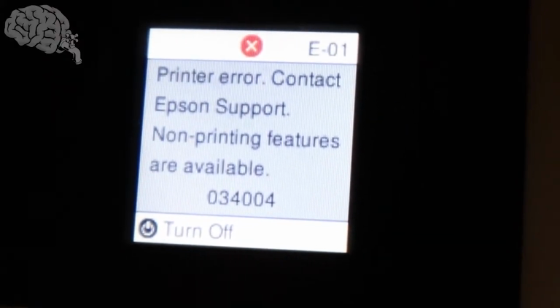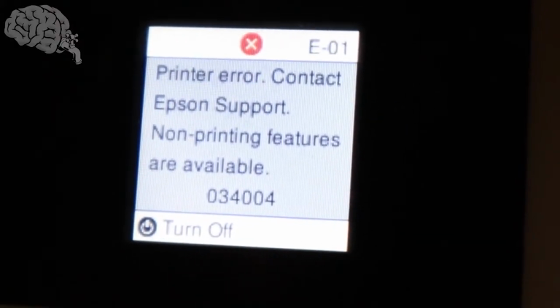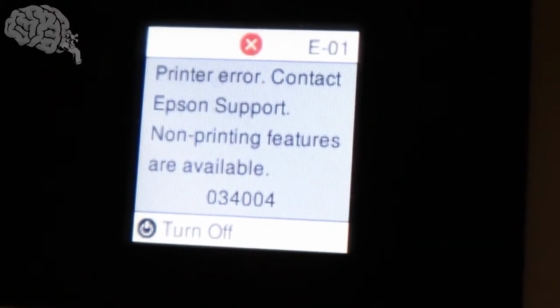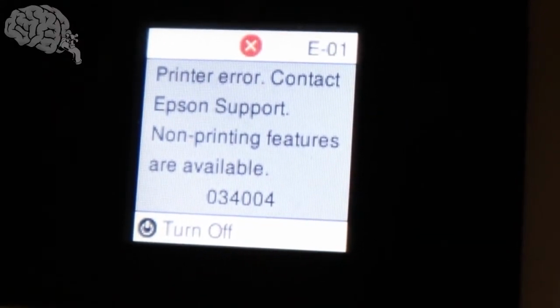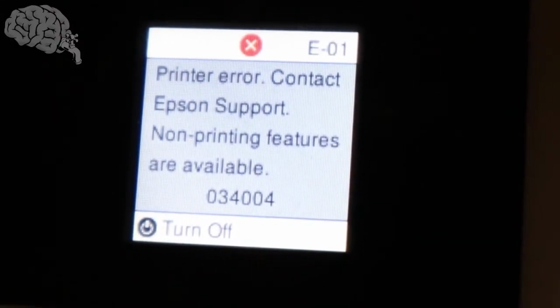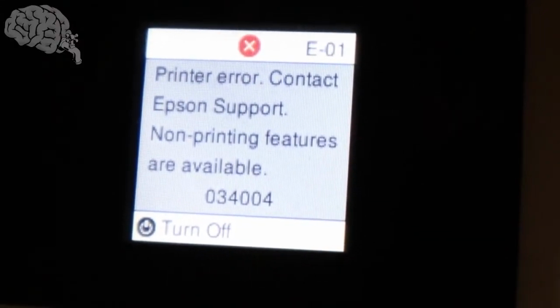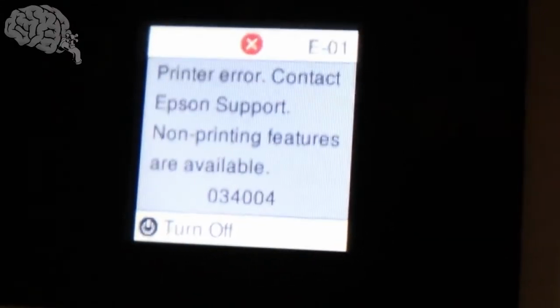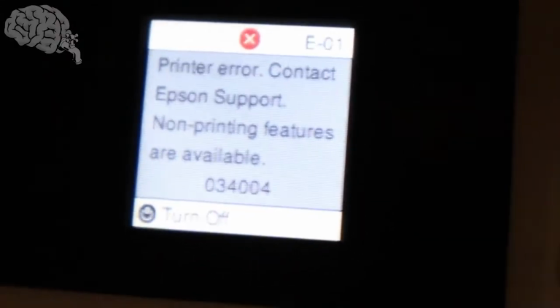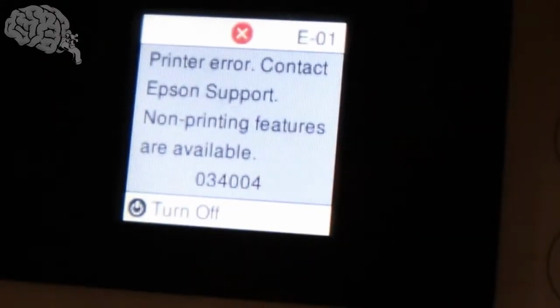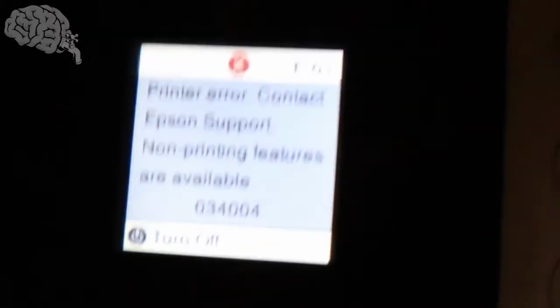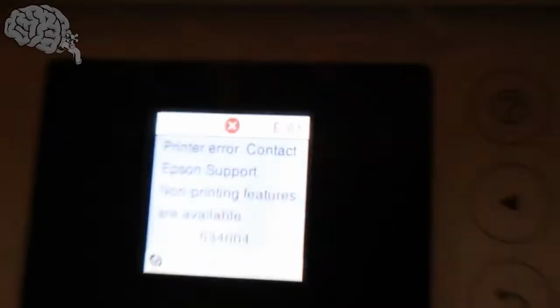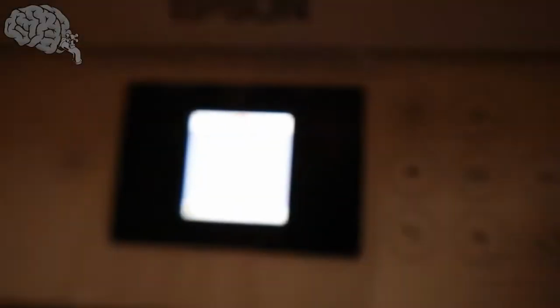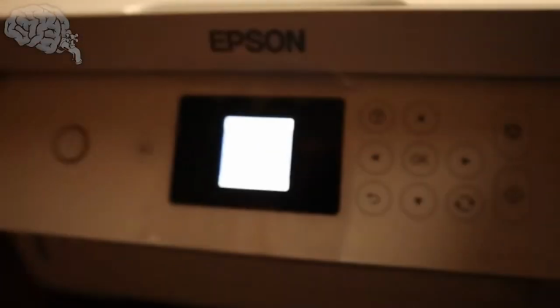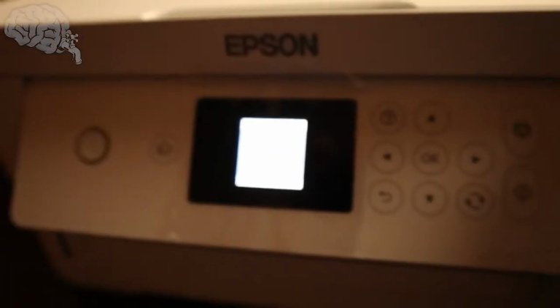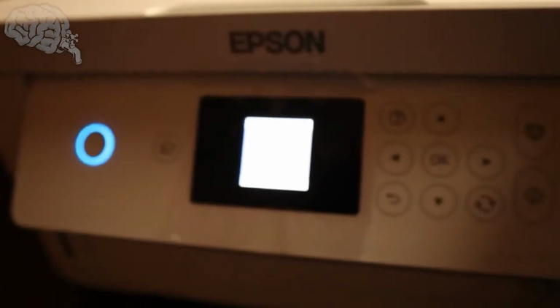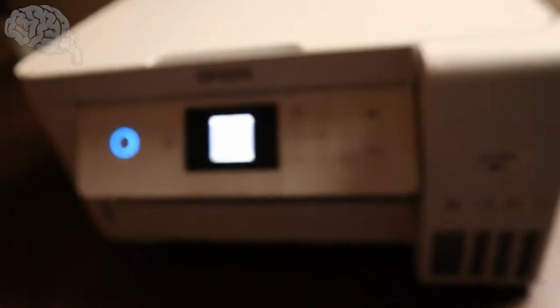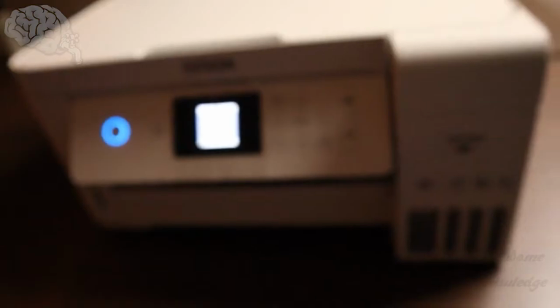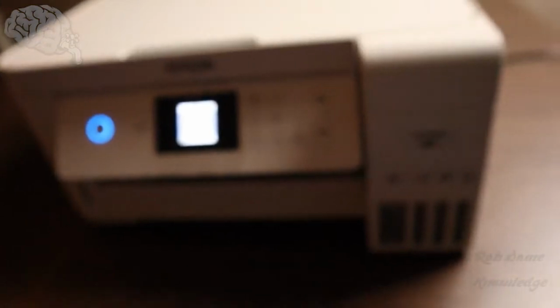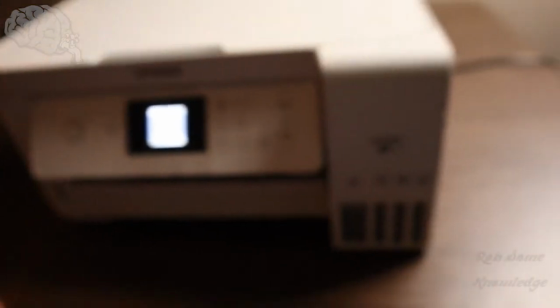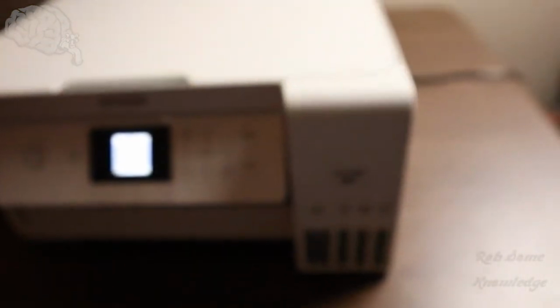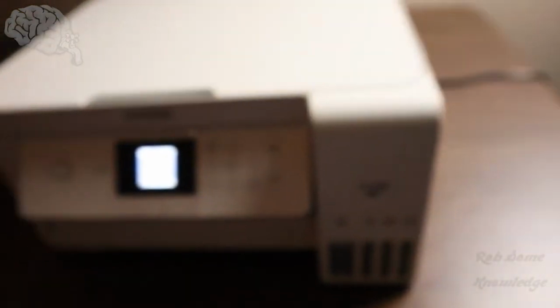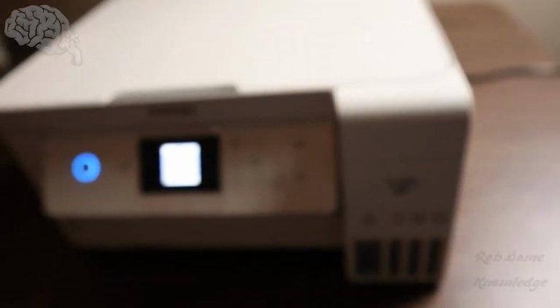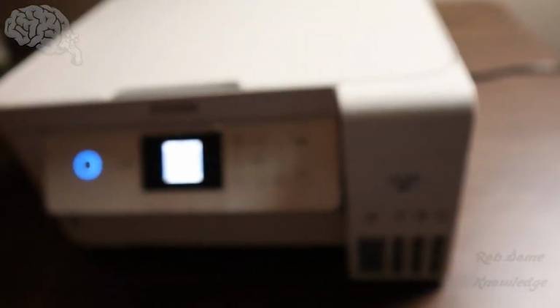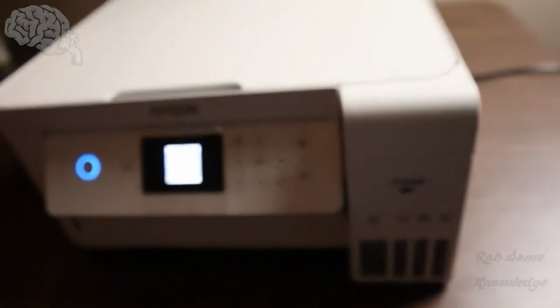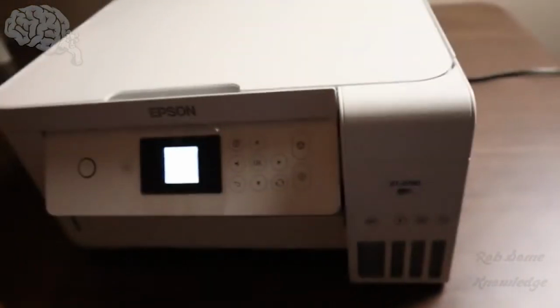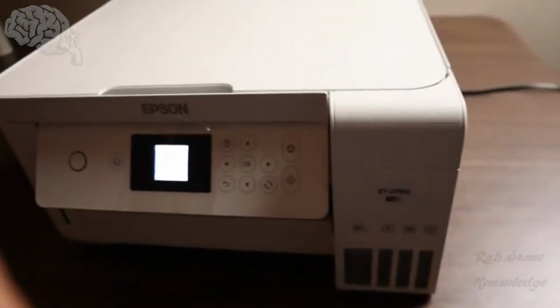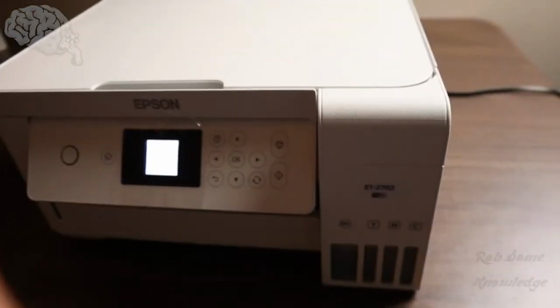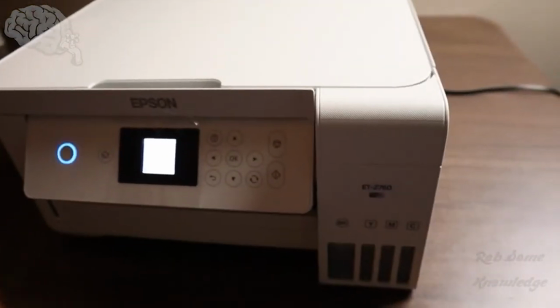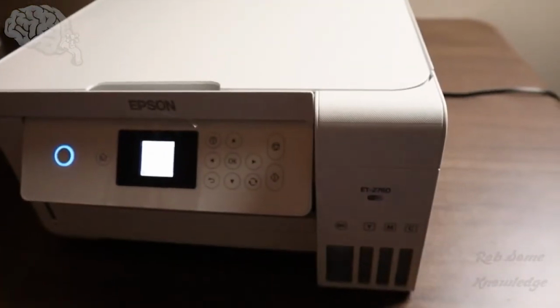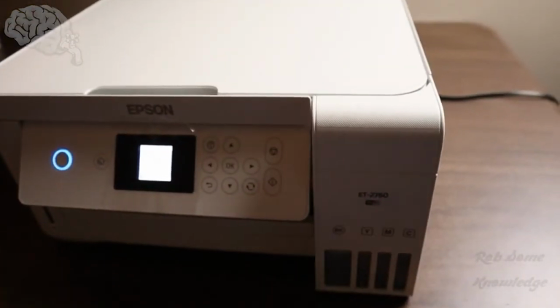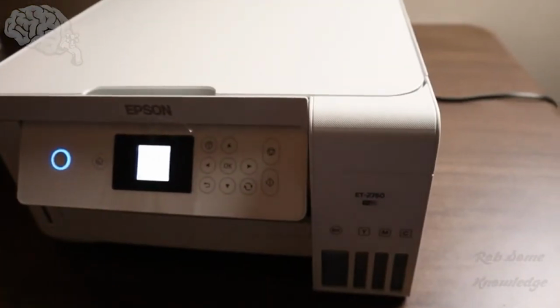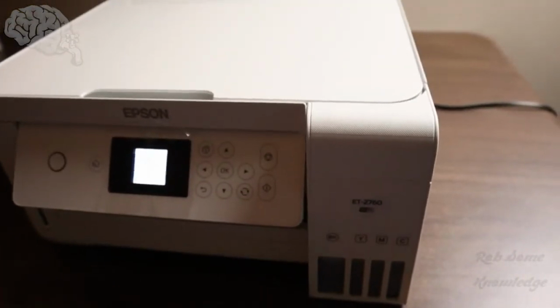A lot of people may not be sure what this is. Most of the time this is basically some kind of printer paper jam or printer carriage jam situation.